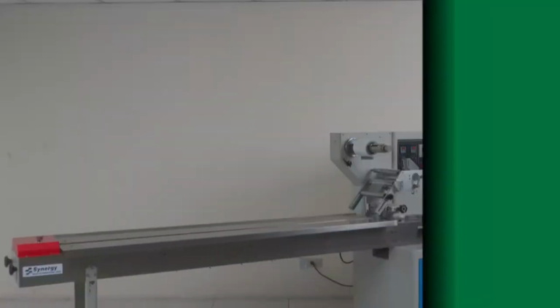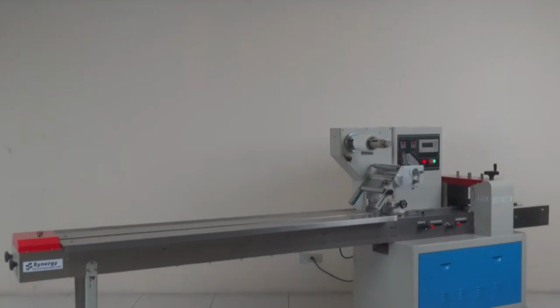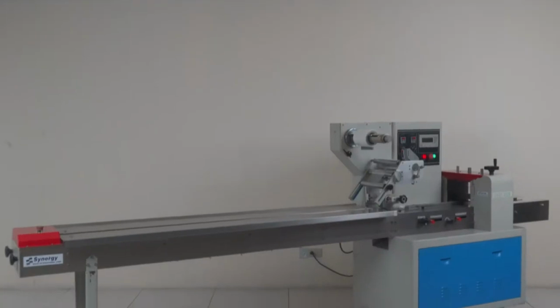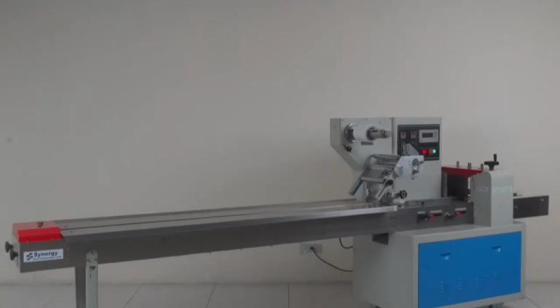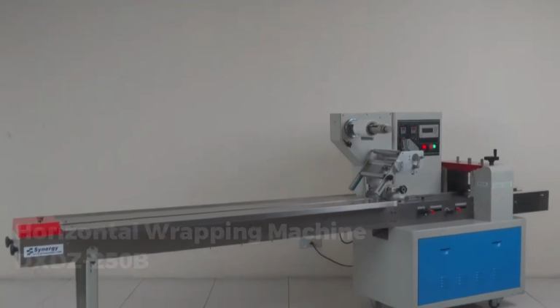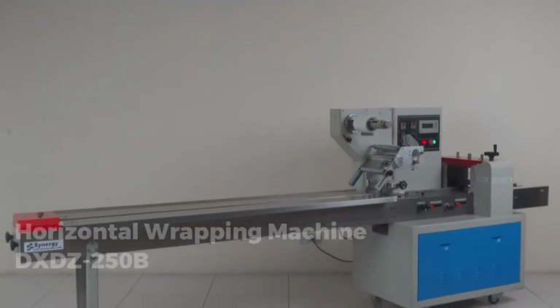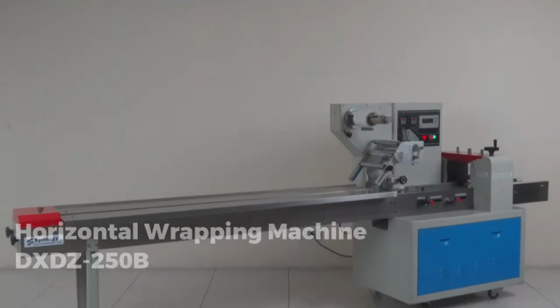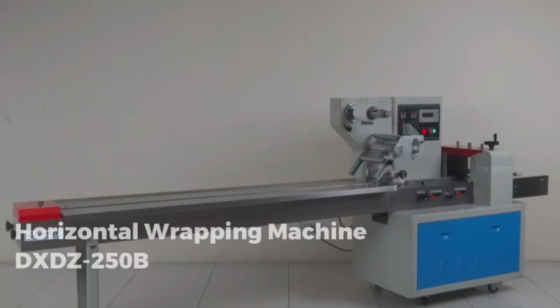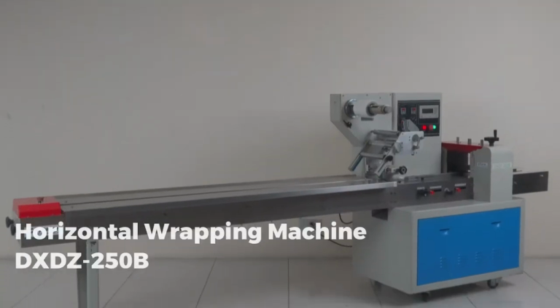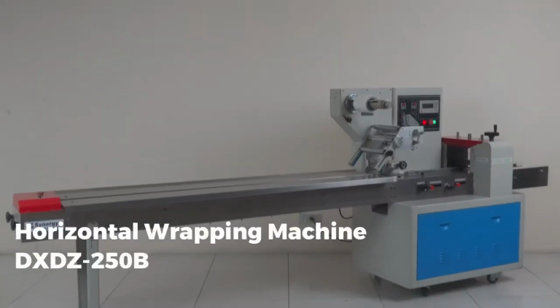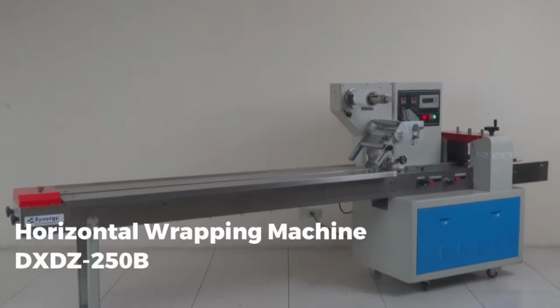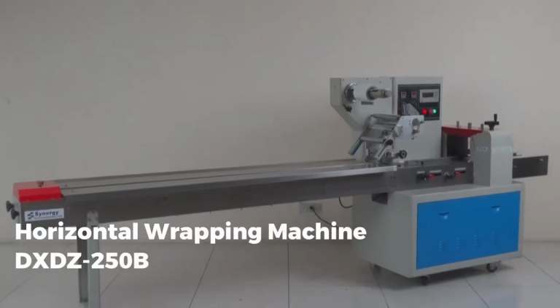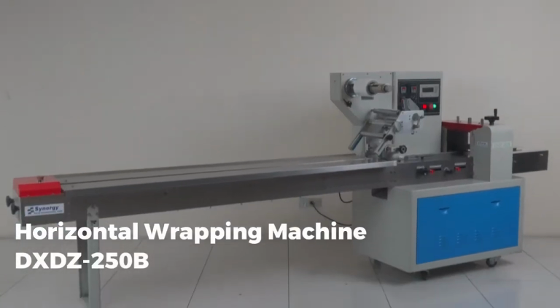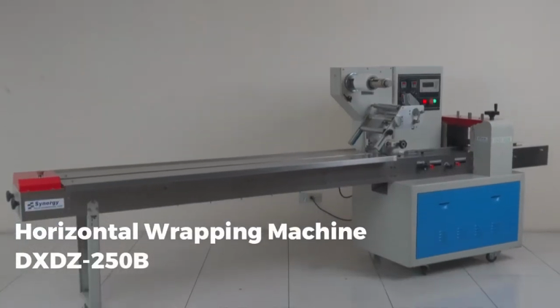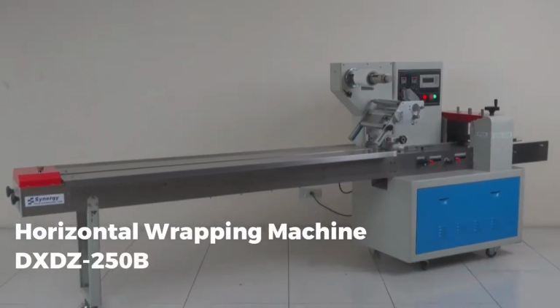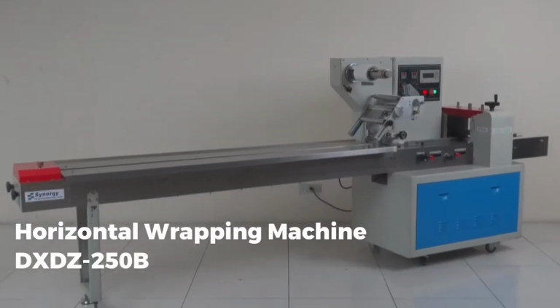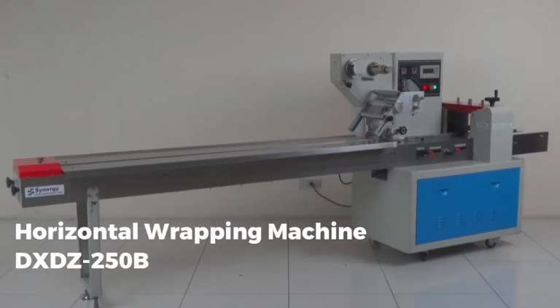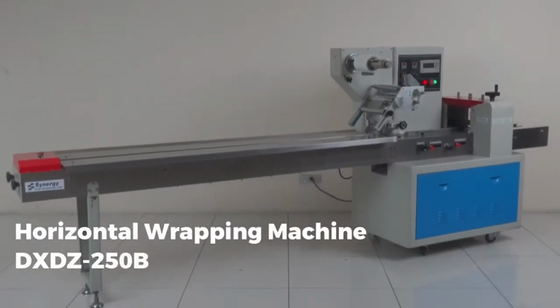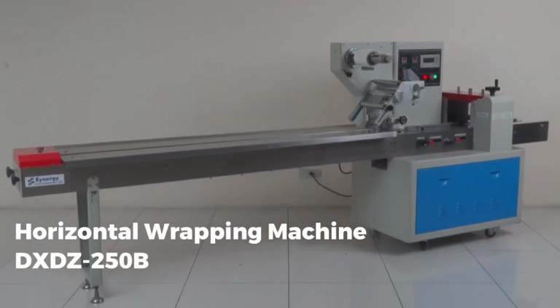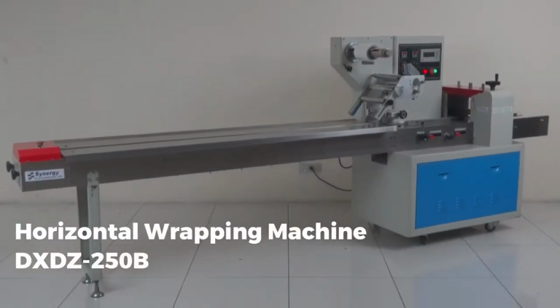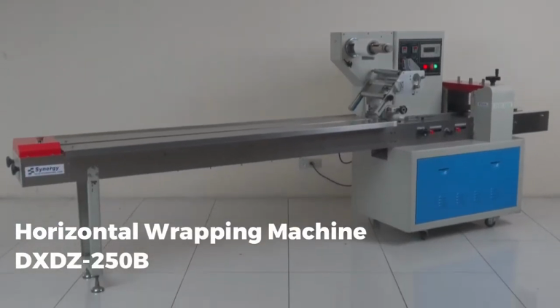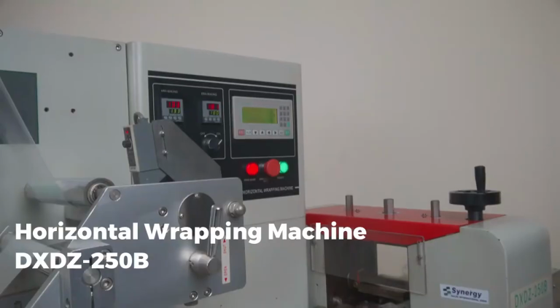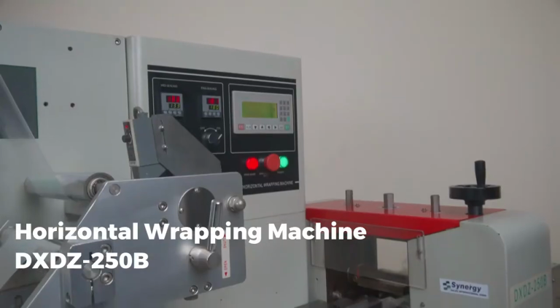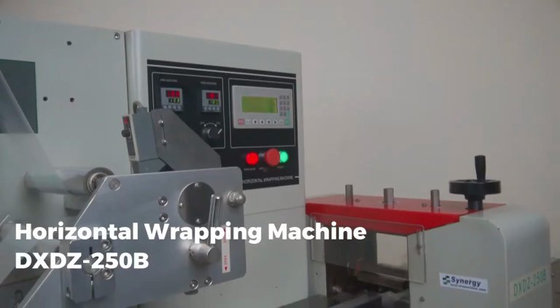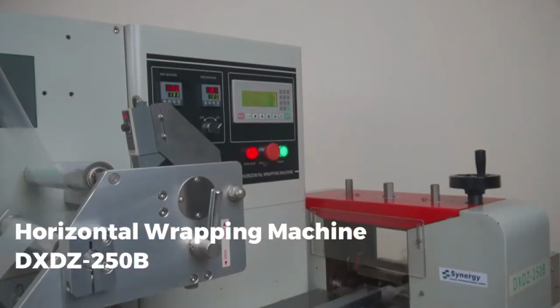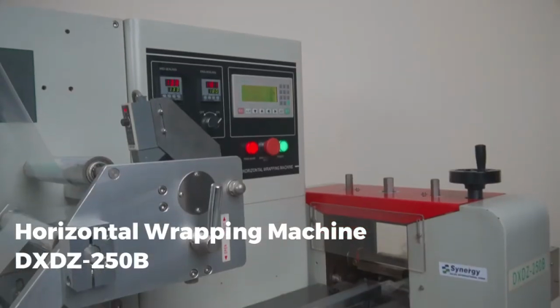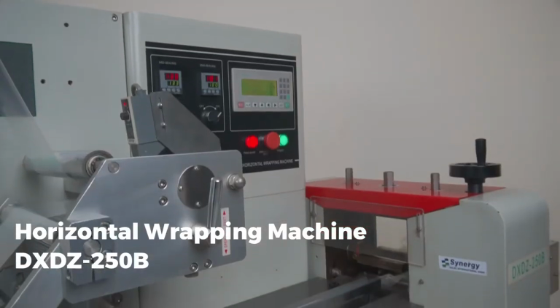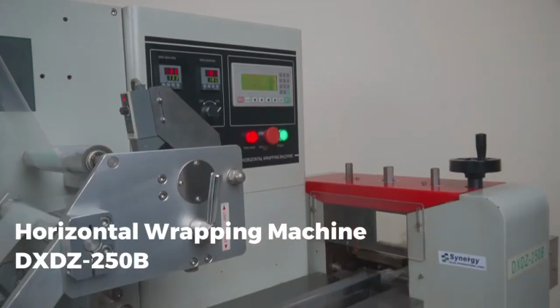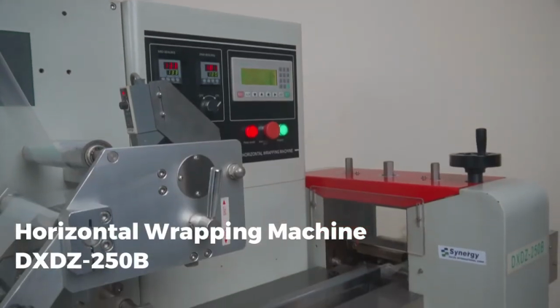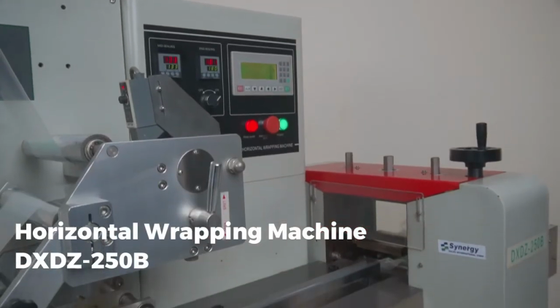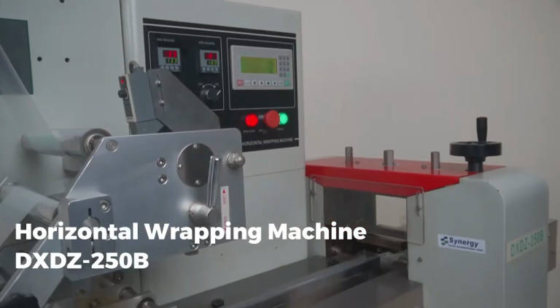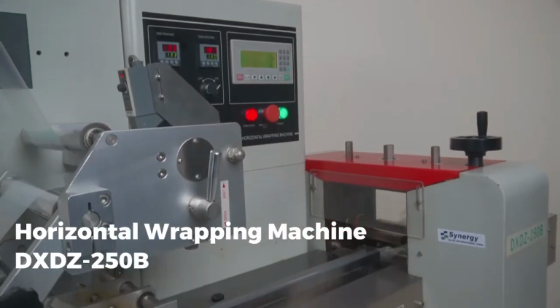Introducing Synergy's Horizontal Wrapping Machine DXDZ250B.